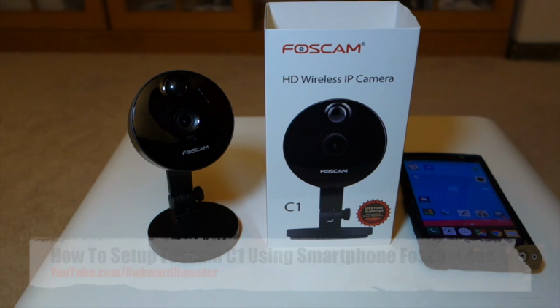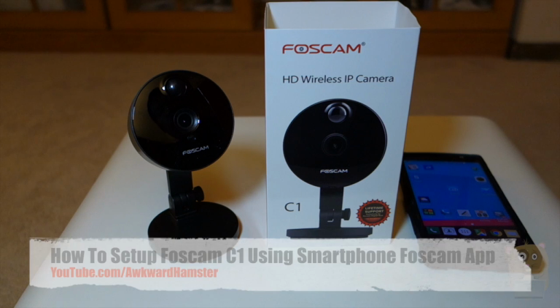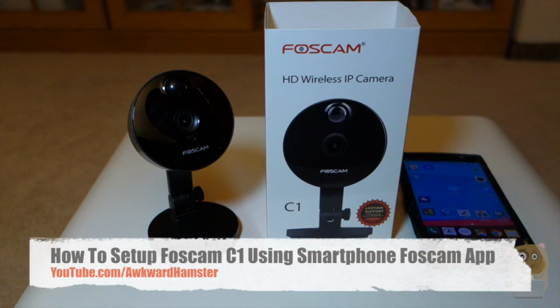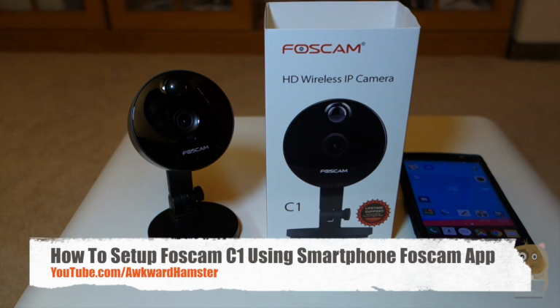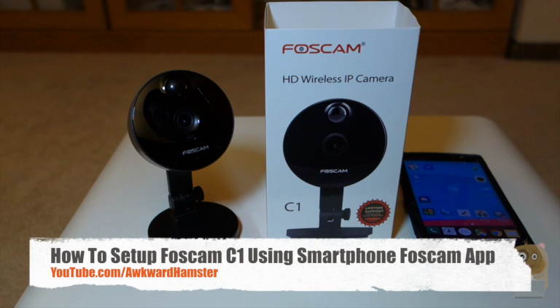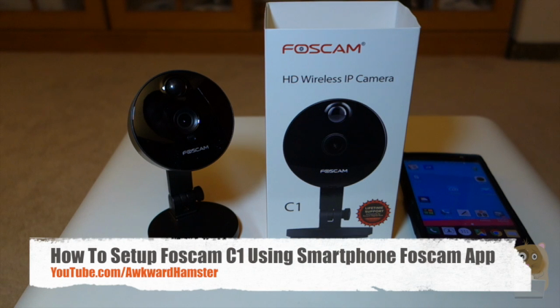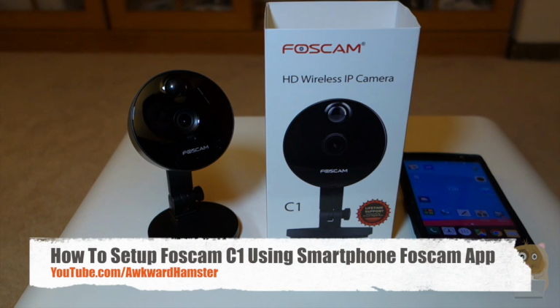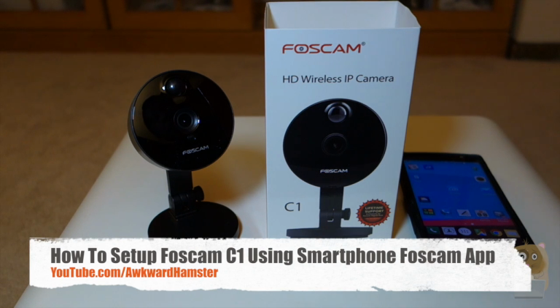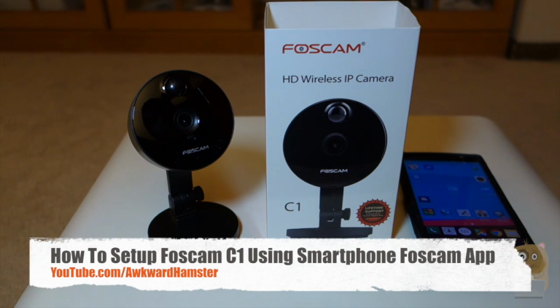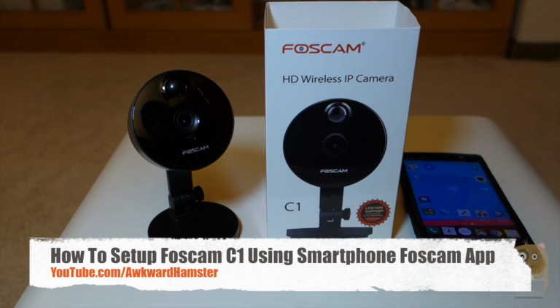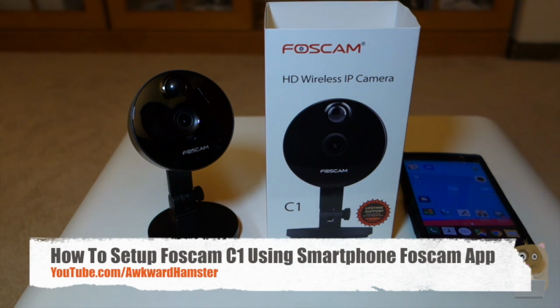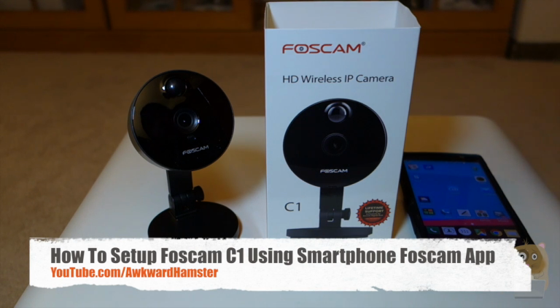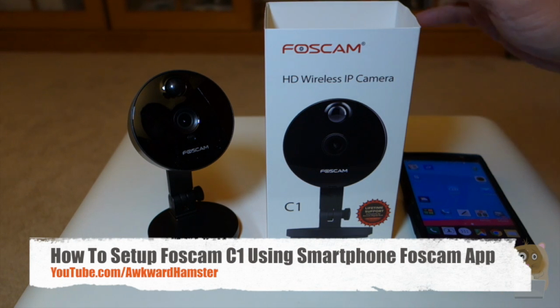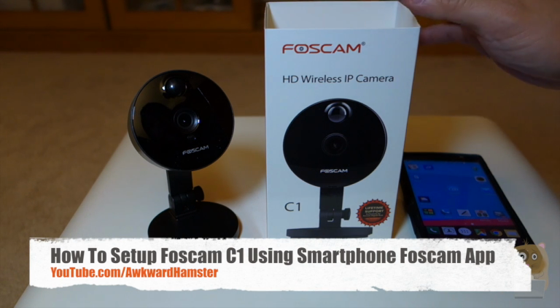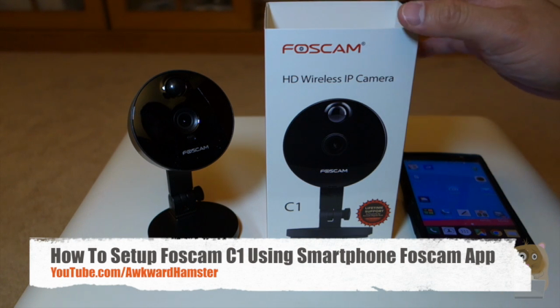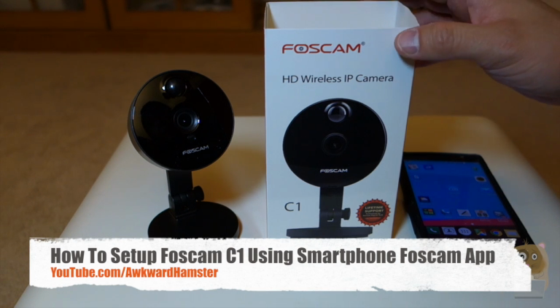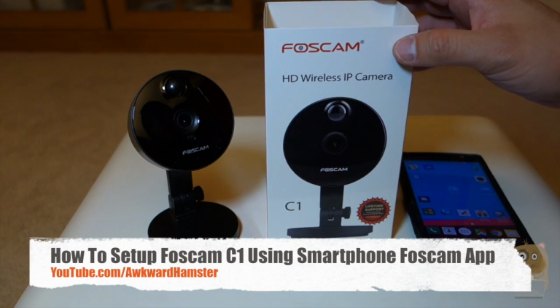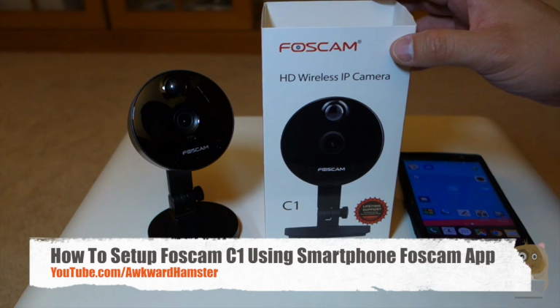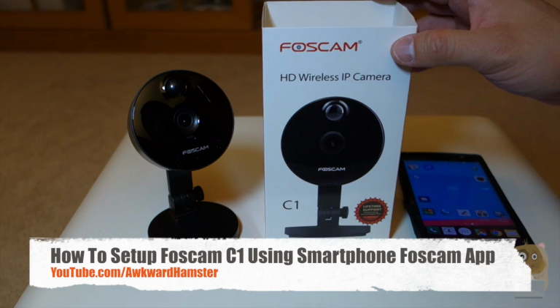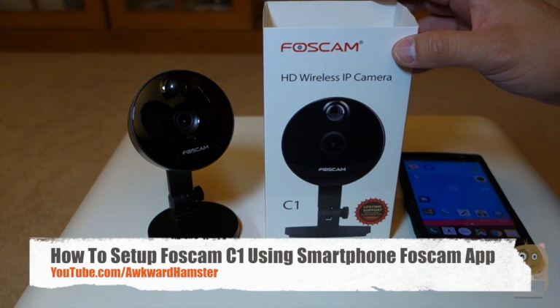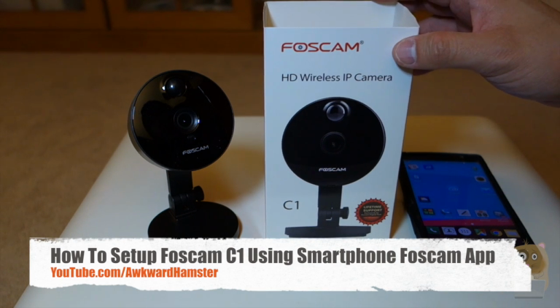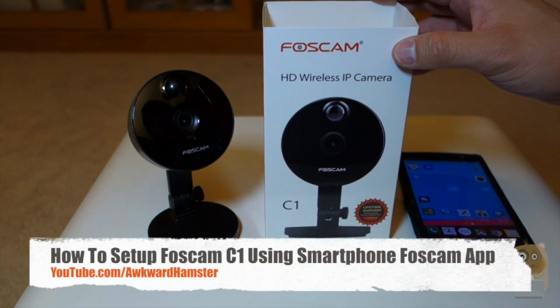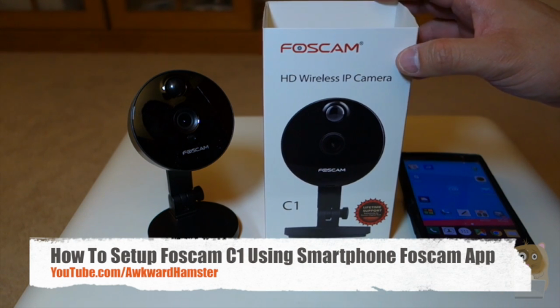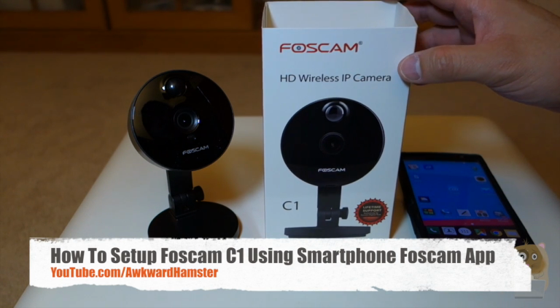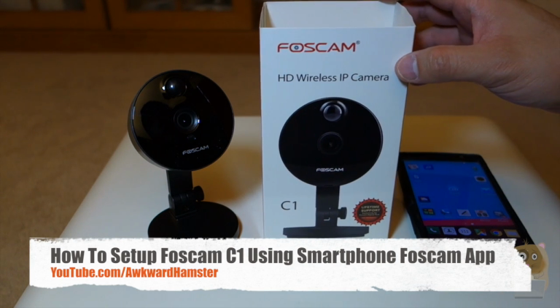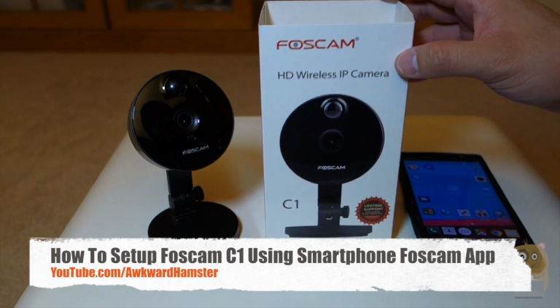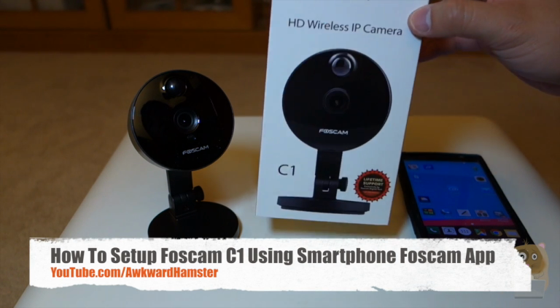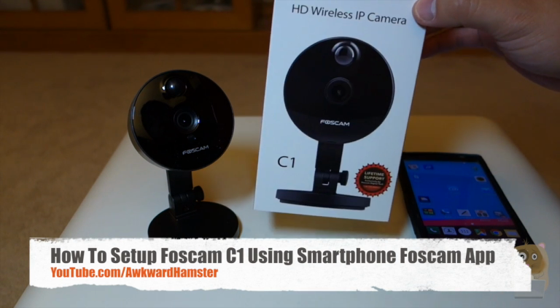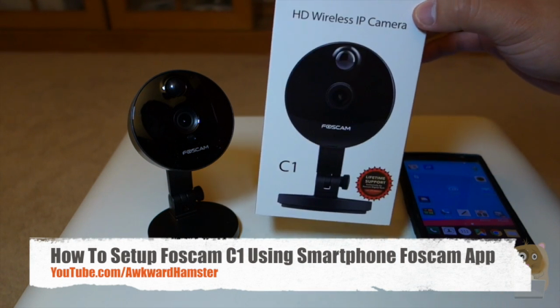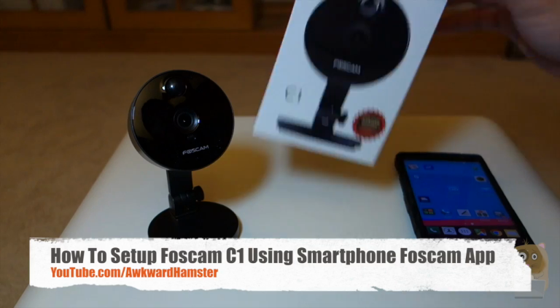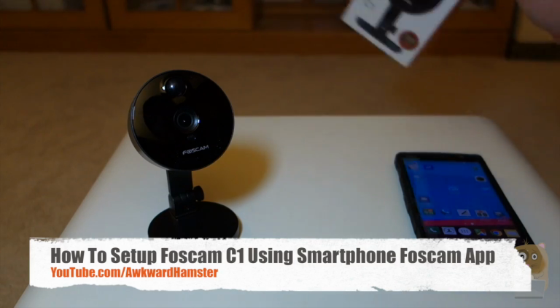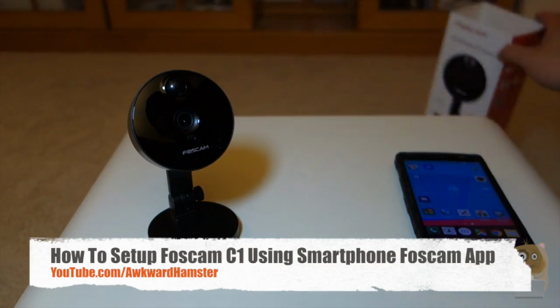Hi, welcome to Oker Hamster. Today I'll be demonstrating how I set up the FosCam HD Wireless IP Camera Model C1.